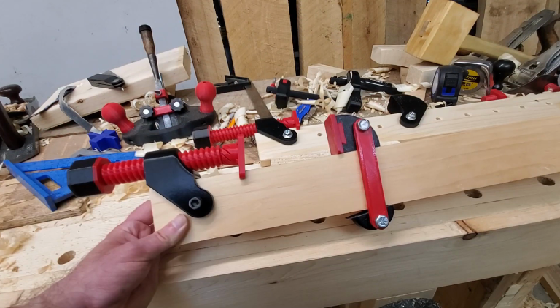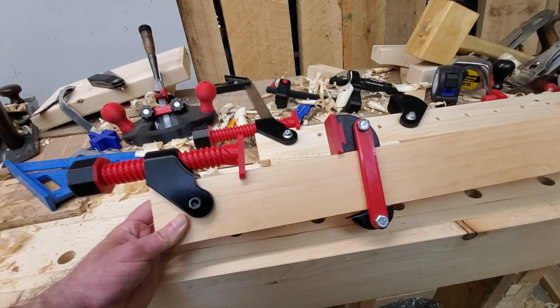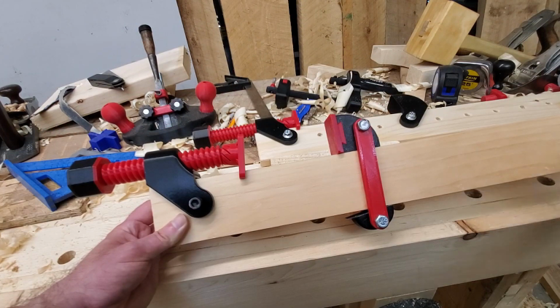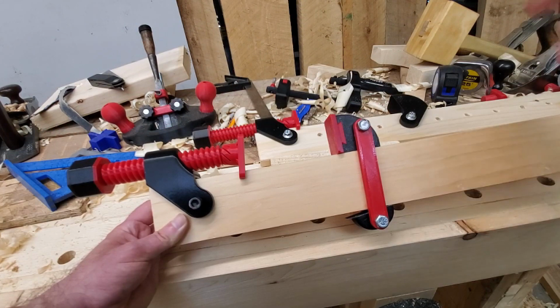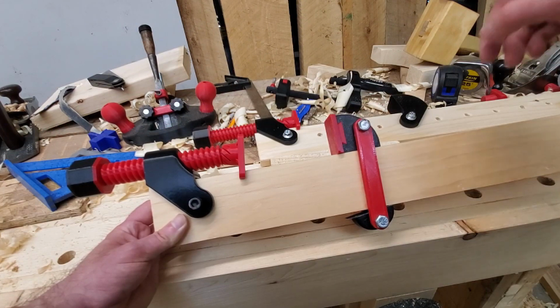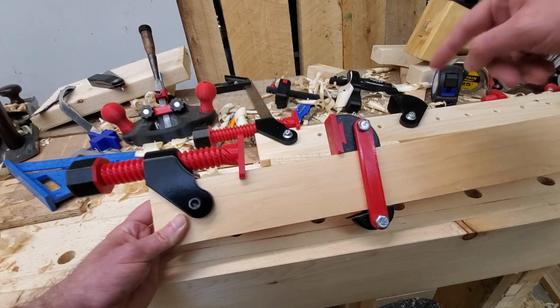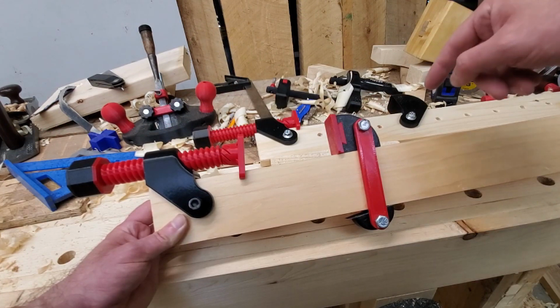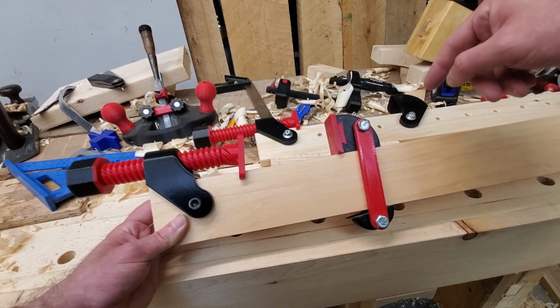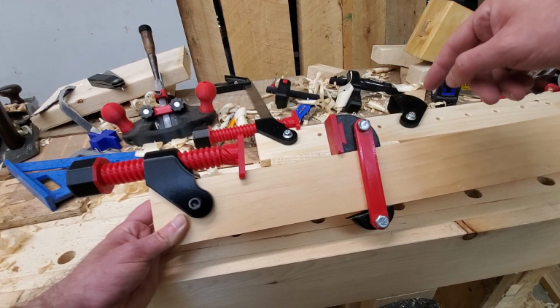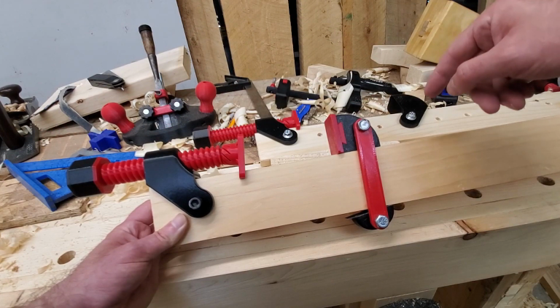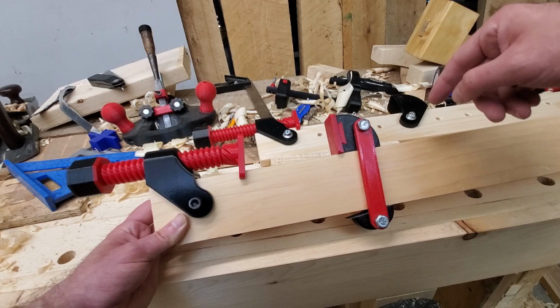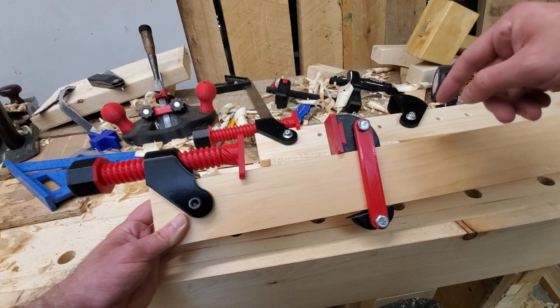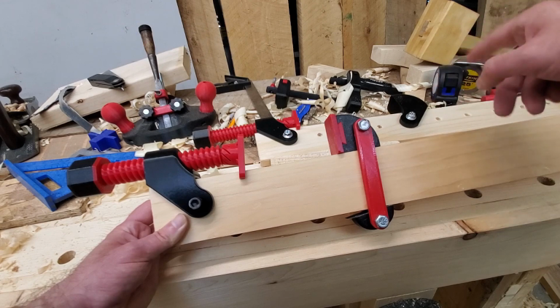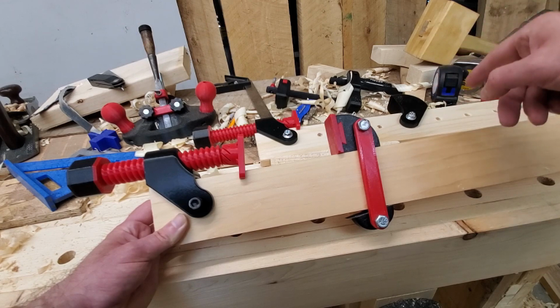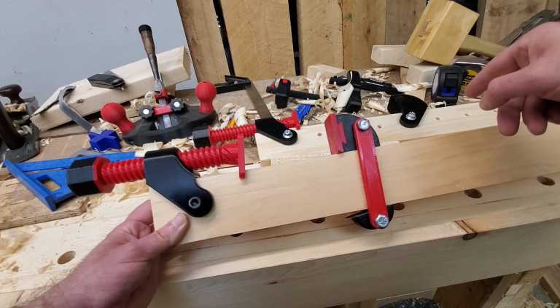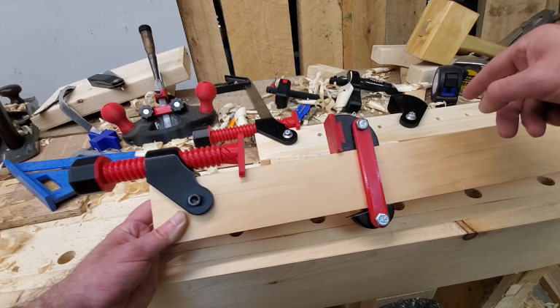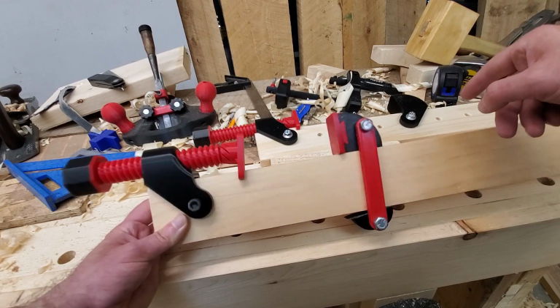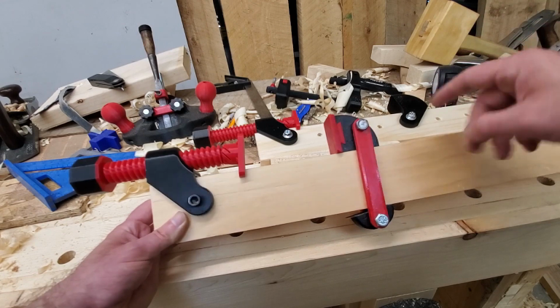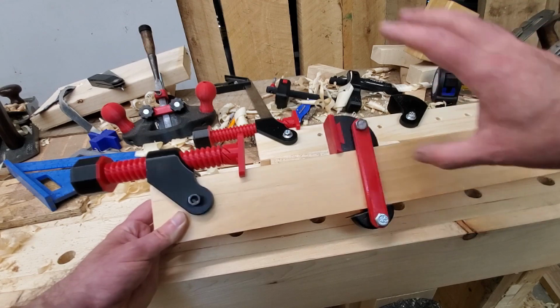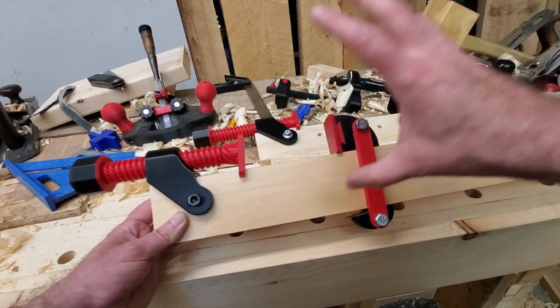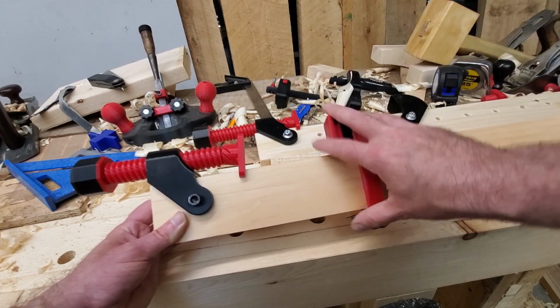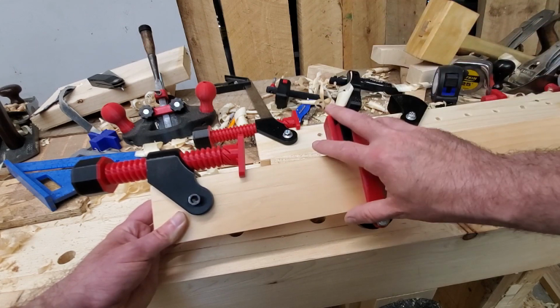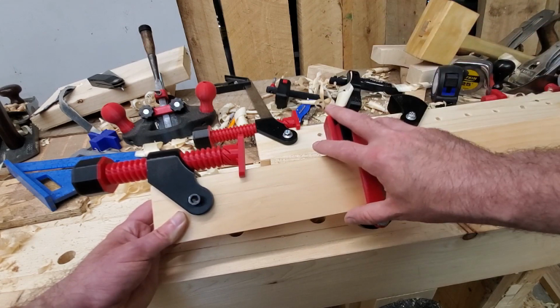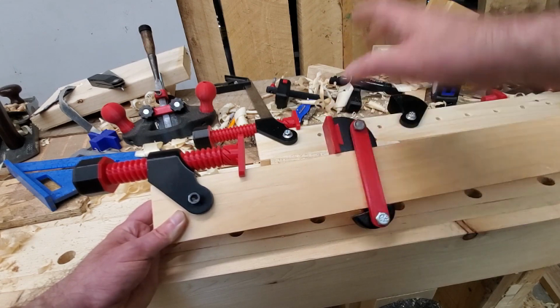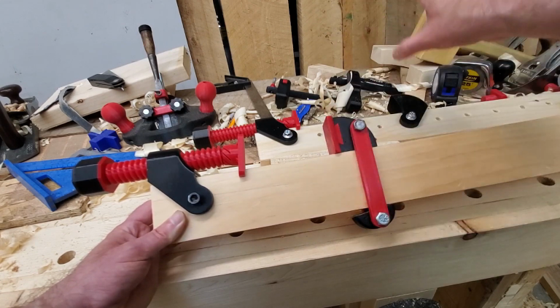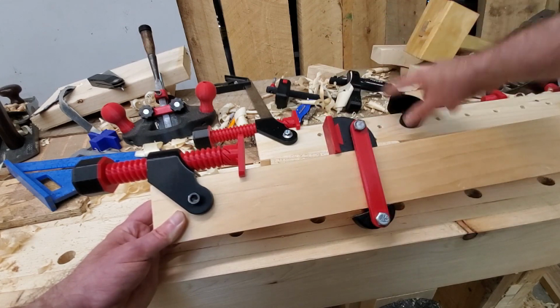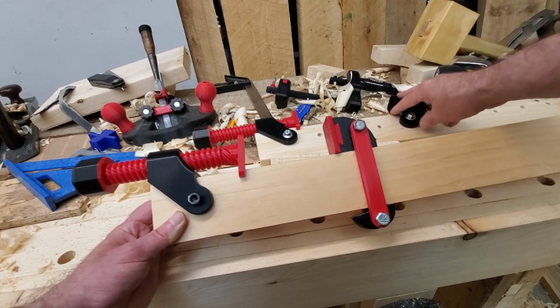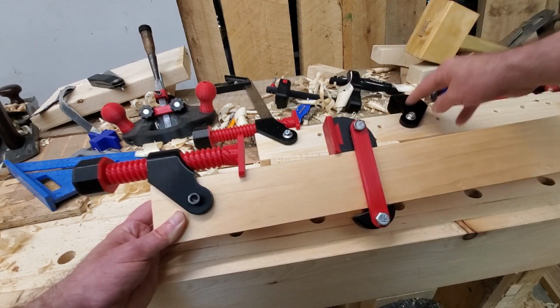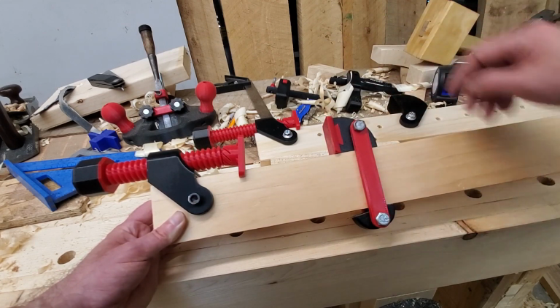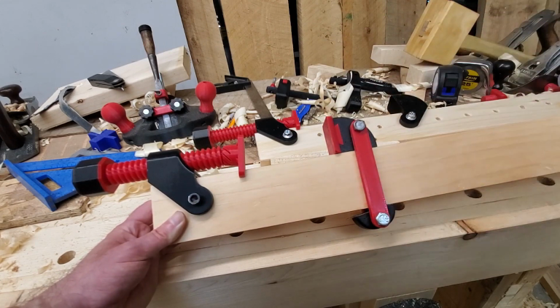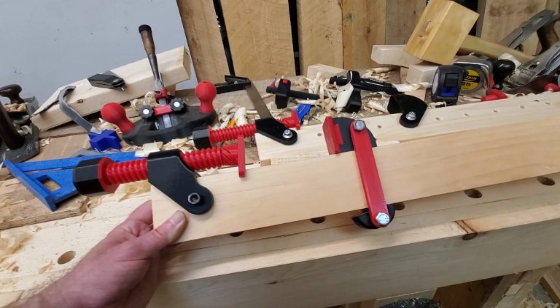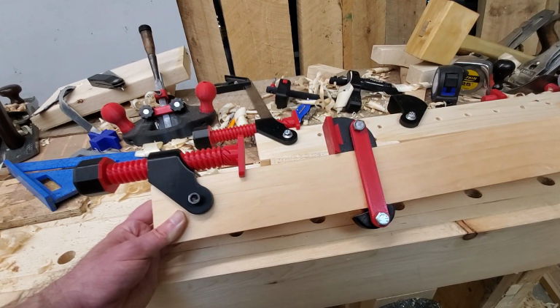If you'd like to print your own, there's a link in the description where you can get the model files for both this version and the version with the holes.